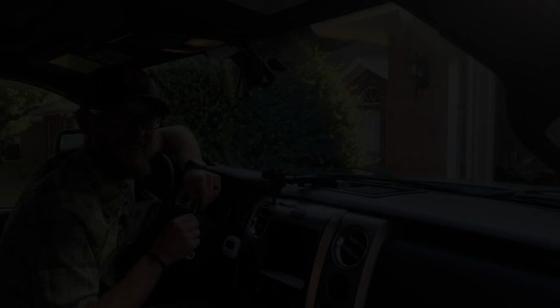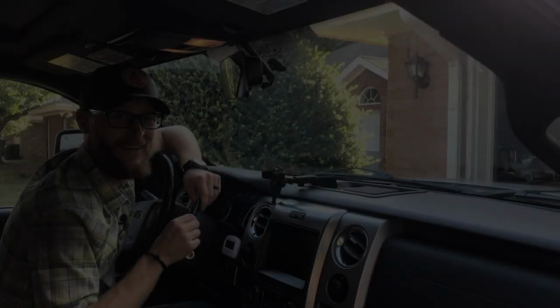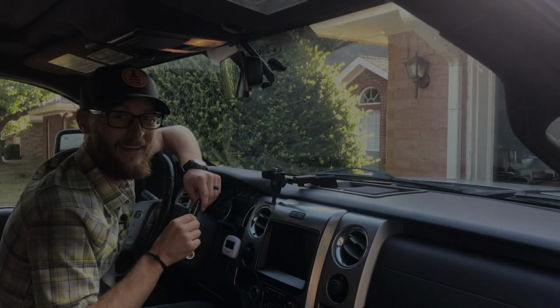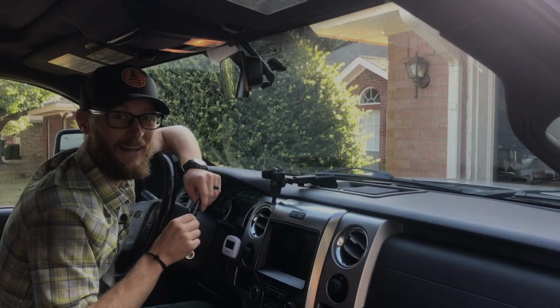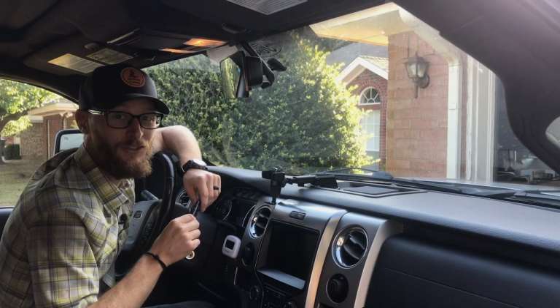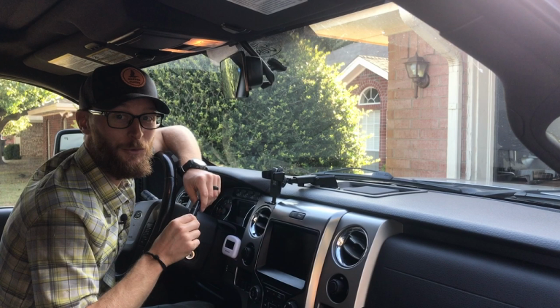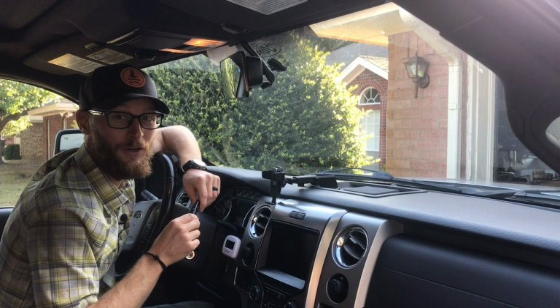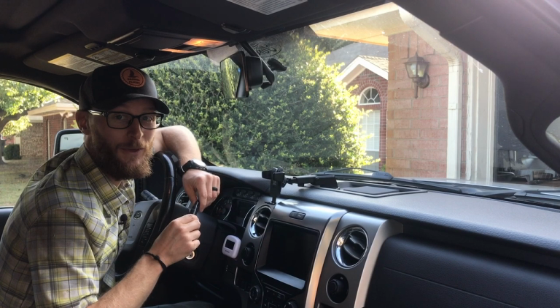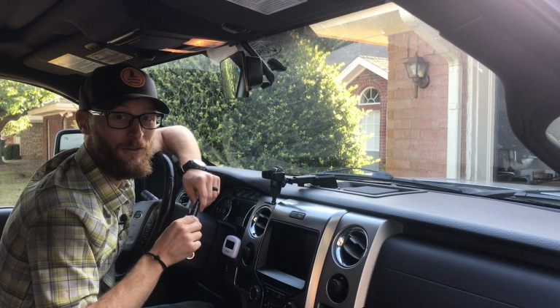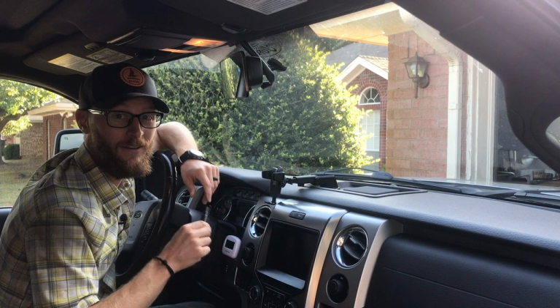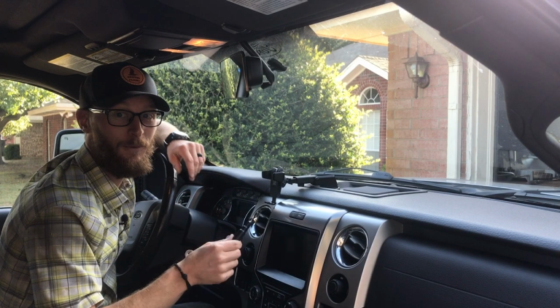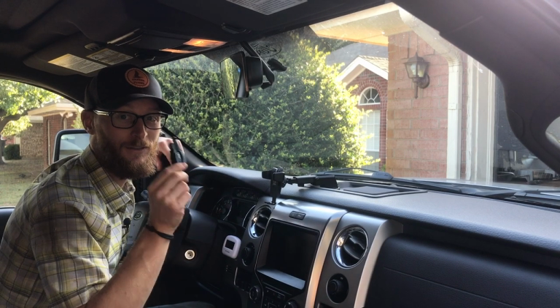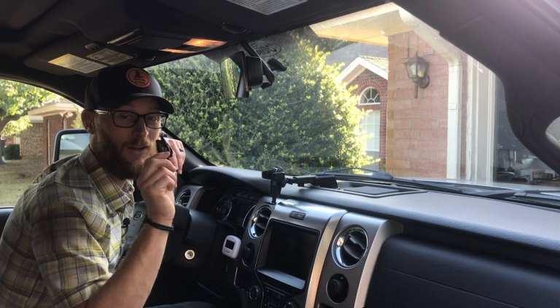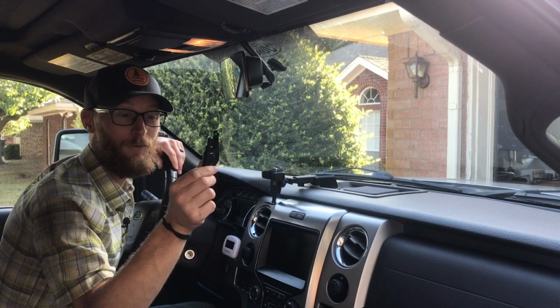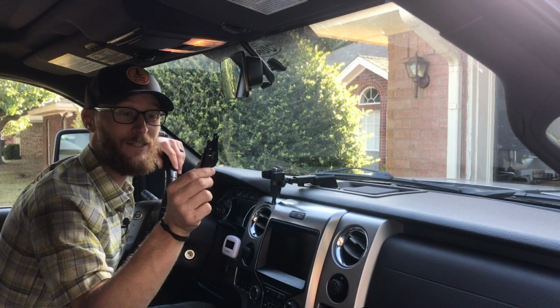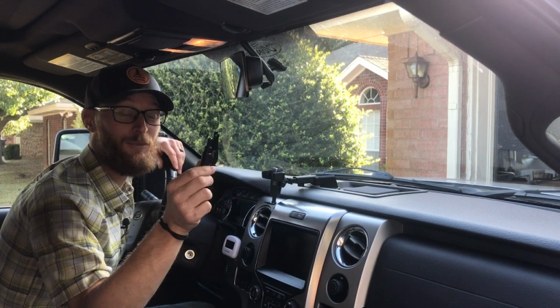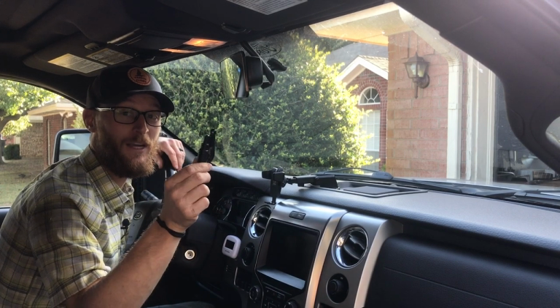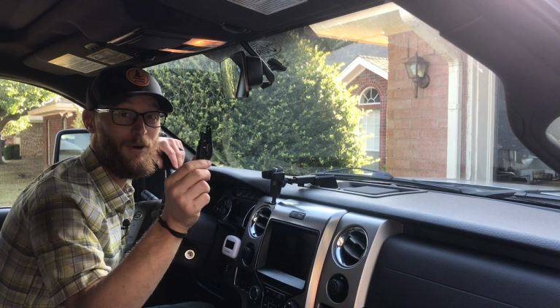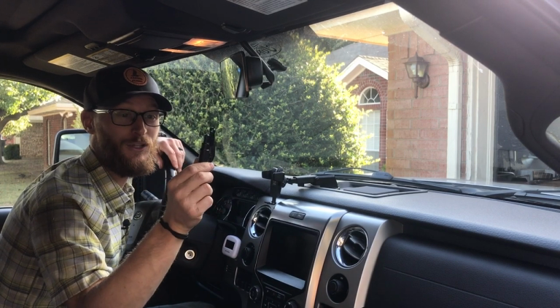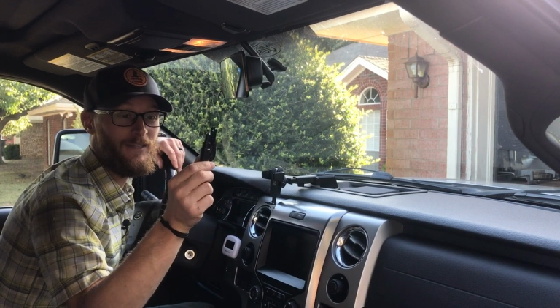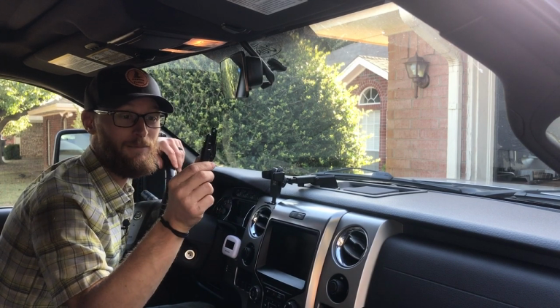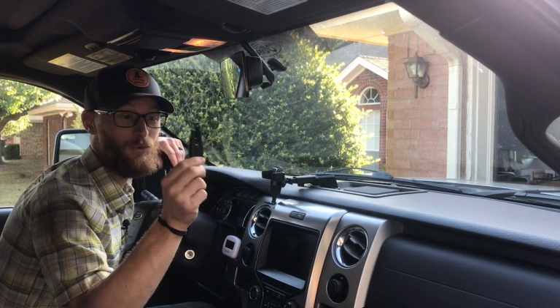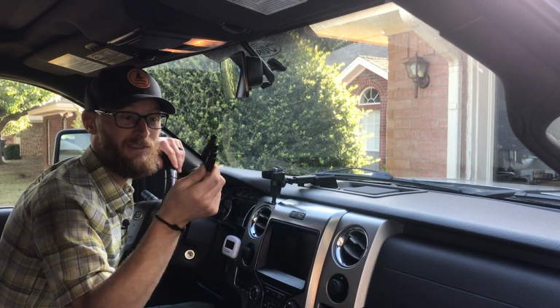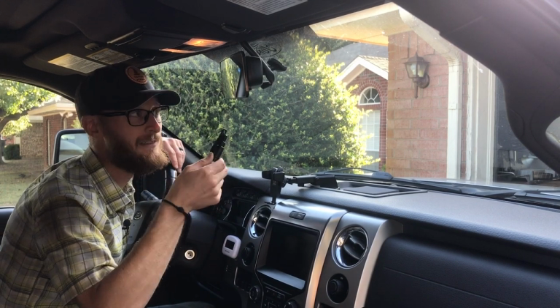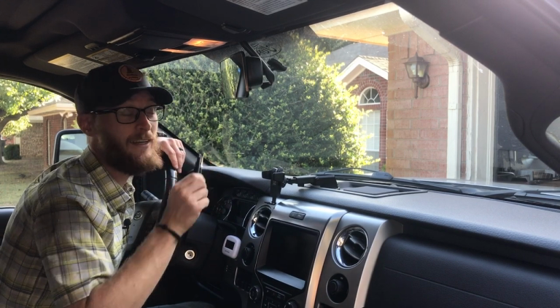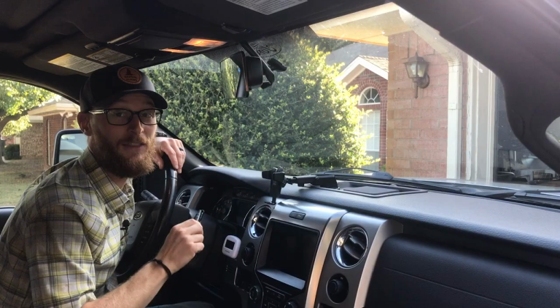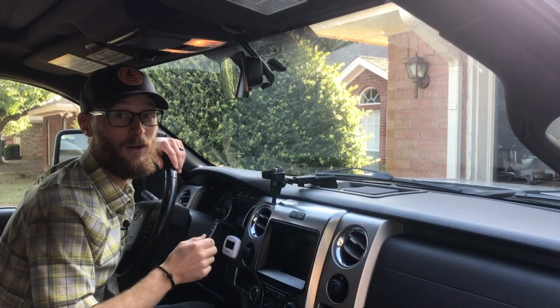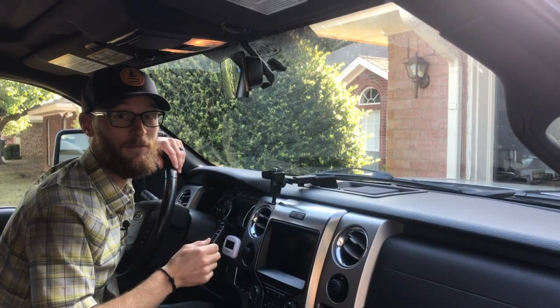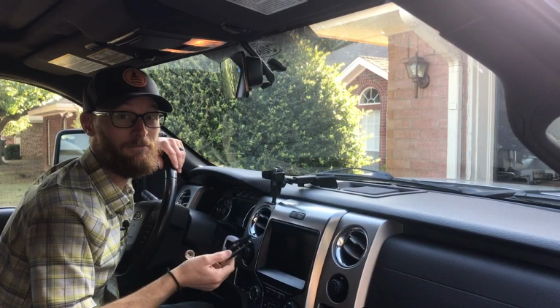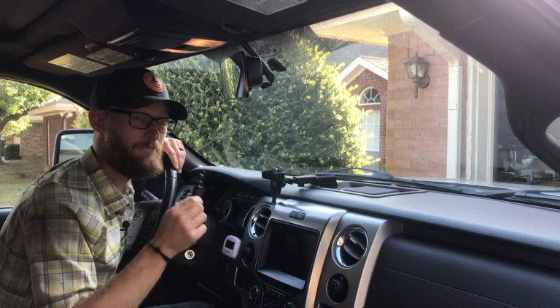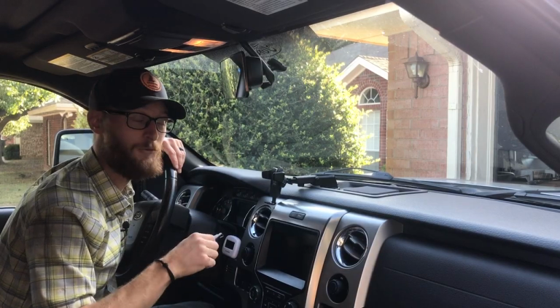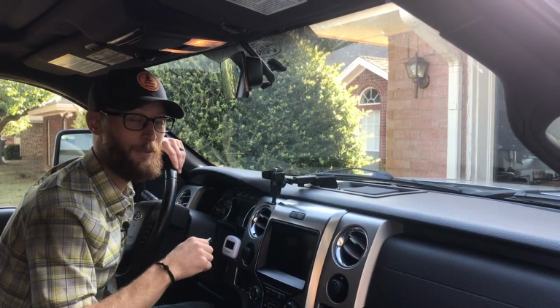Hey guys, Joshua here from Gander Flight. Today we're installing a Rescue Me emergency escape tool in the truck. Join me.